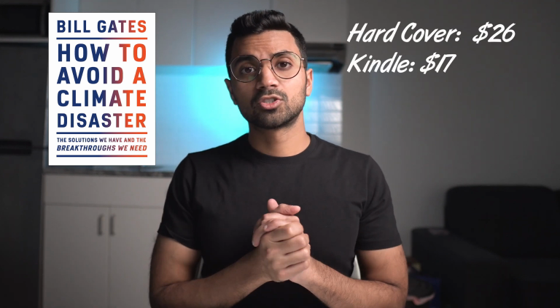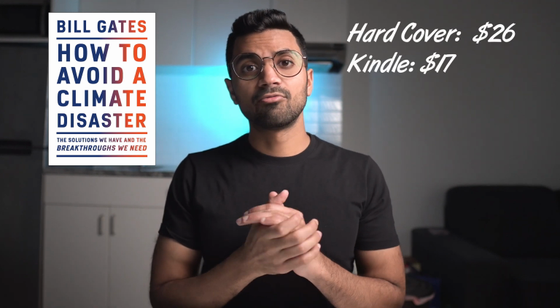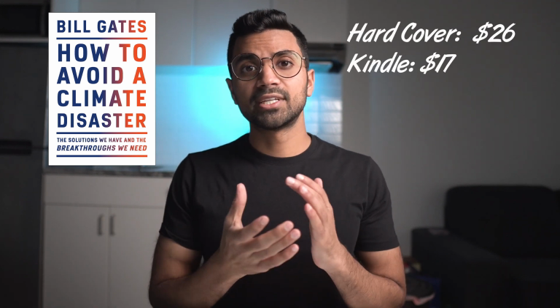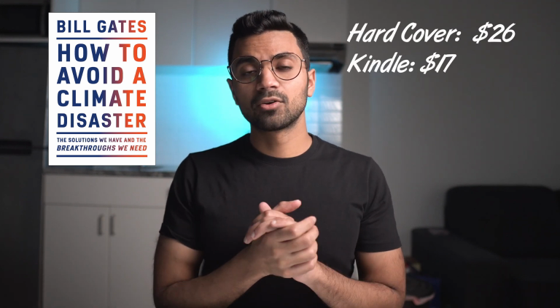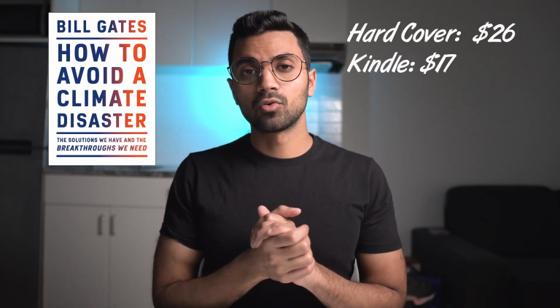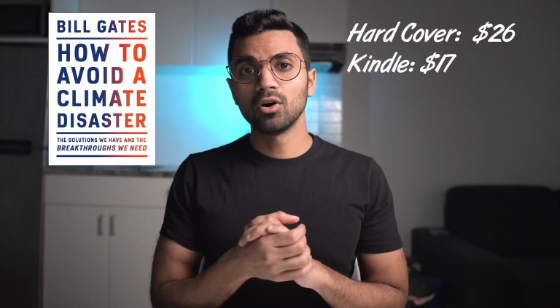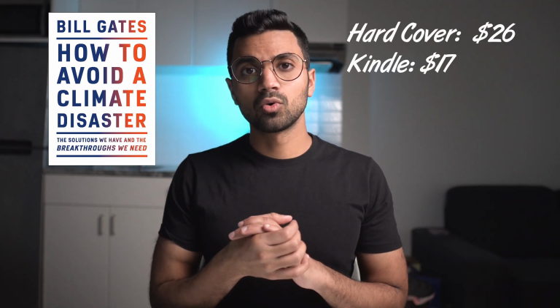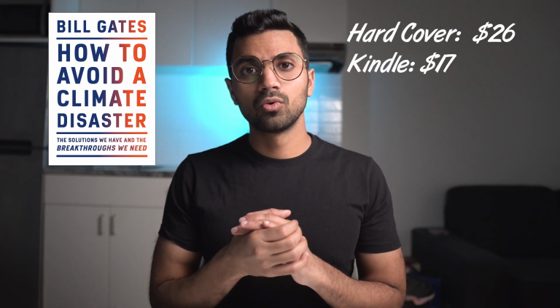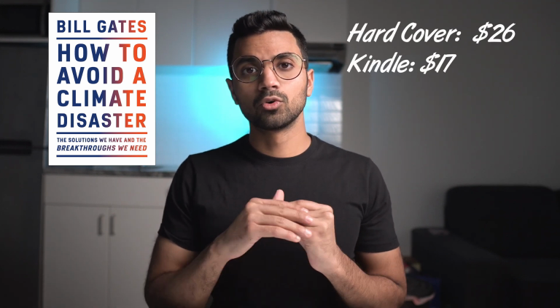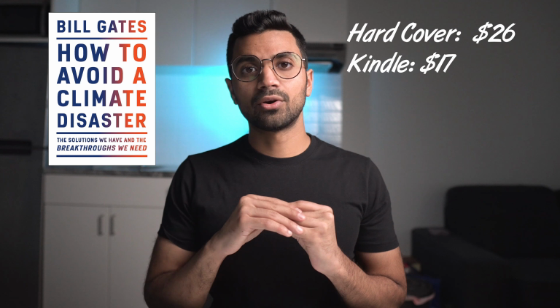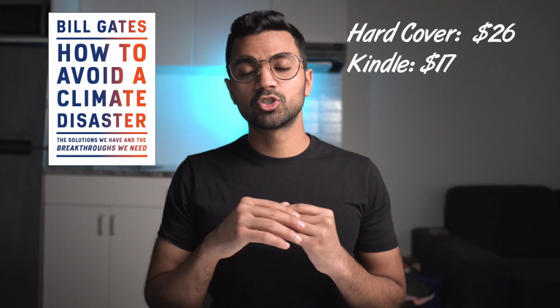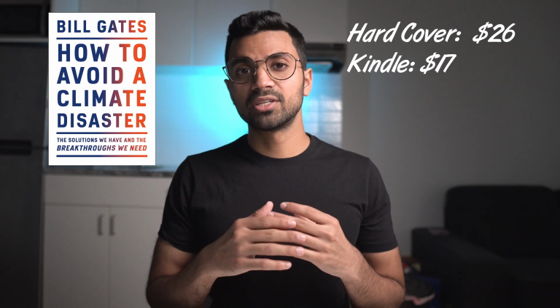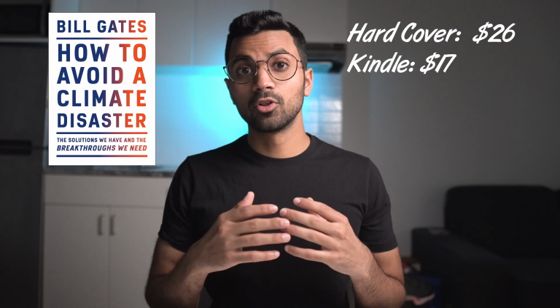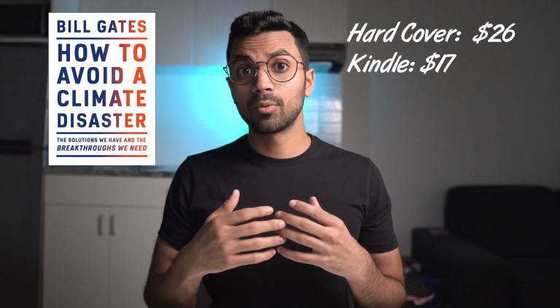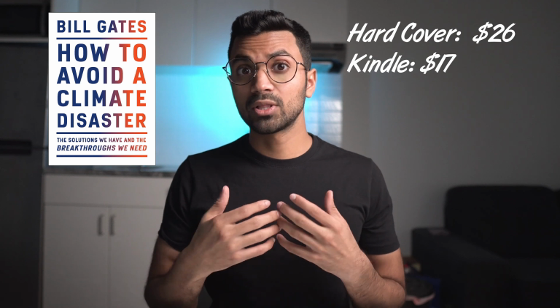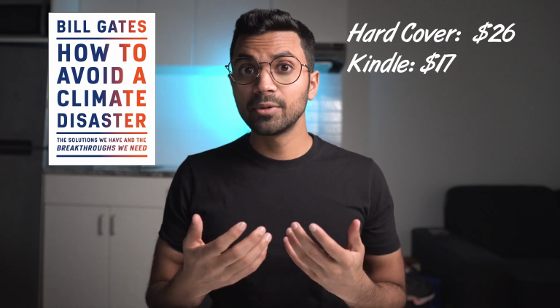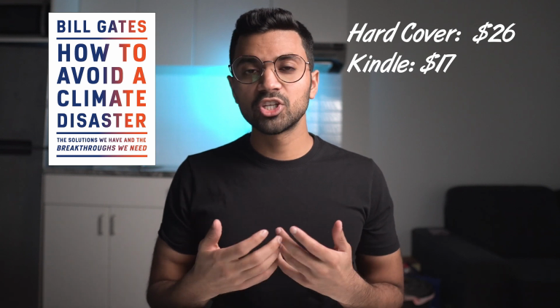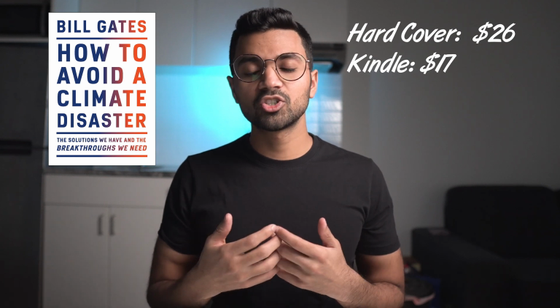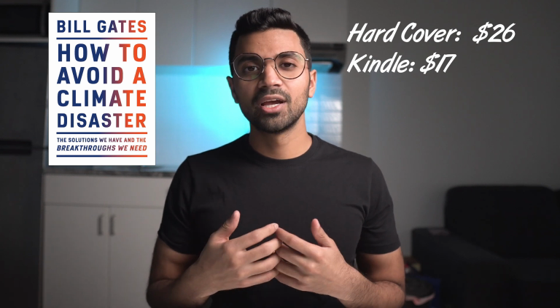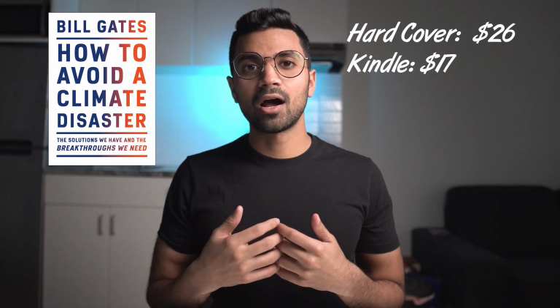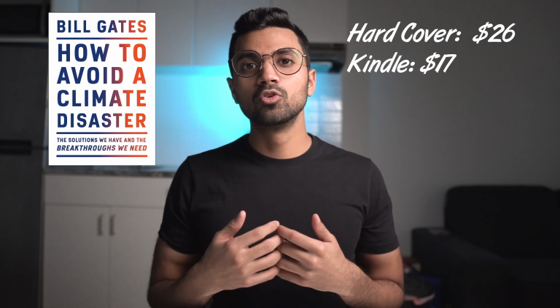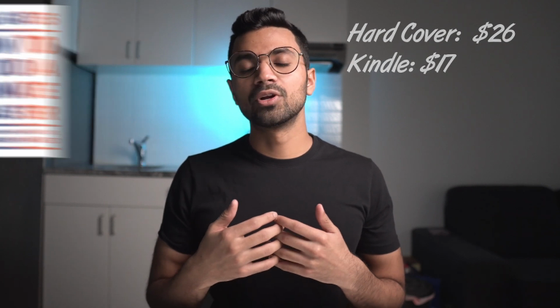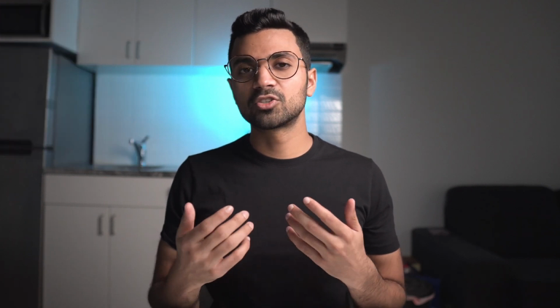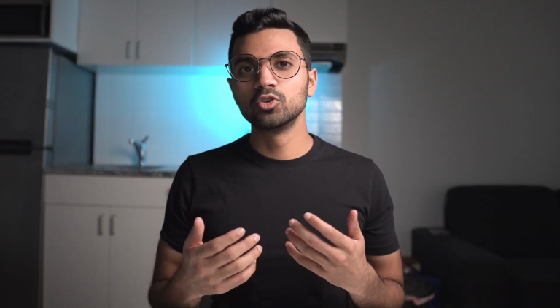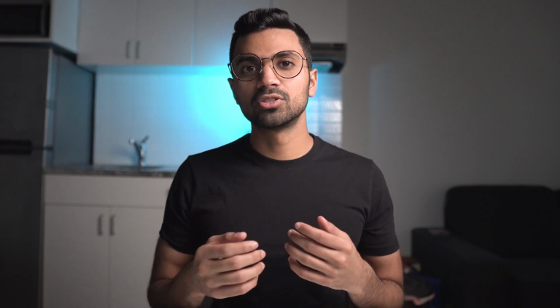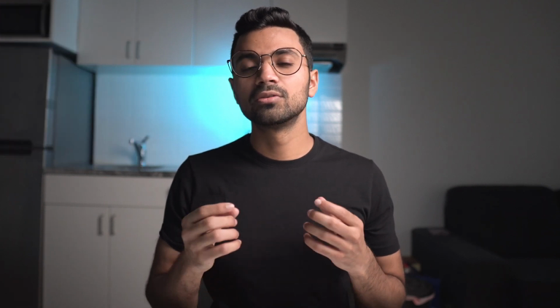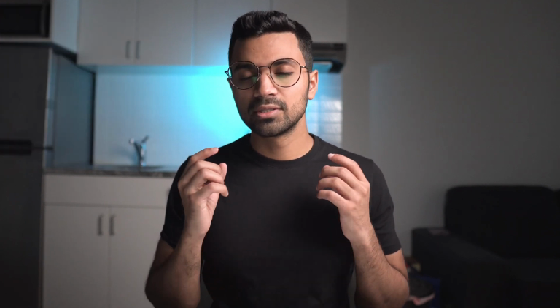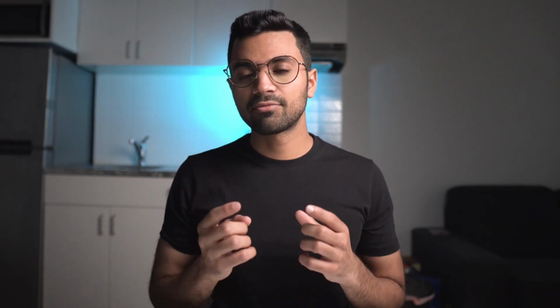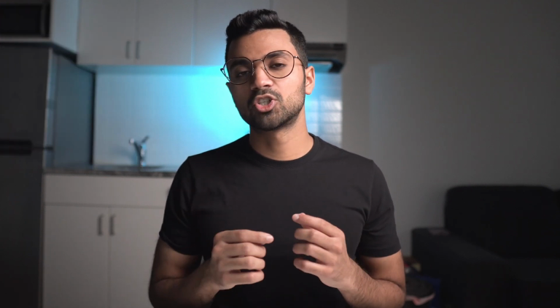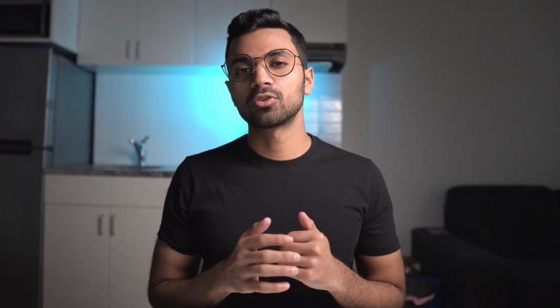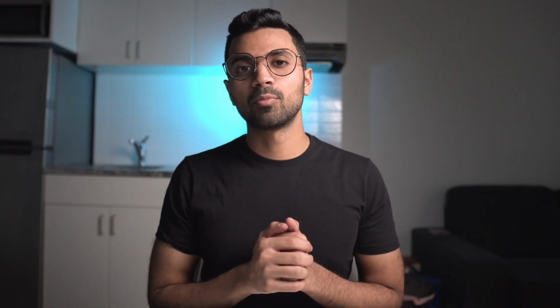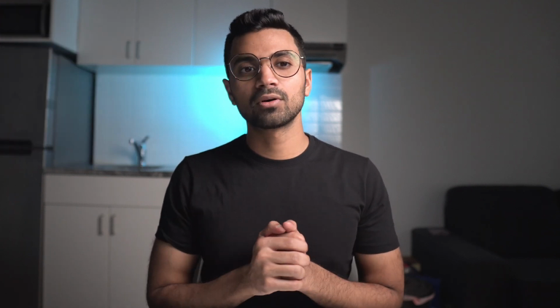It's not very technical at all, so for those interested in learning about climate change and how nuclear is a solution, definitely check out that book.